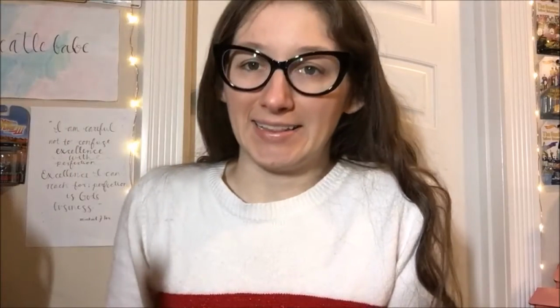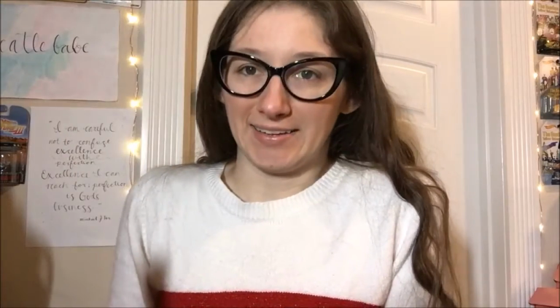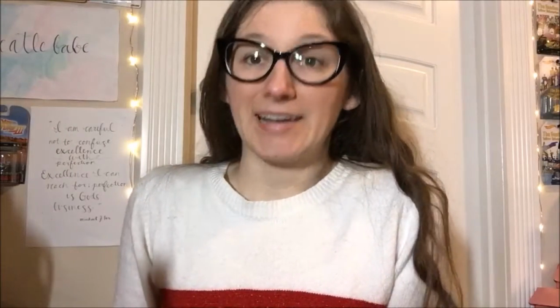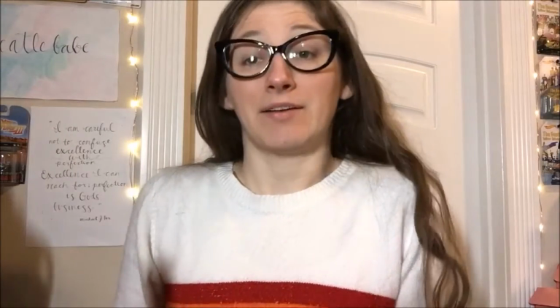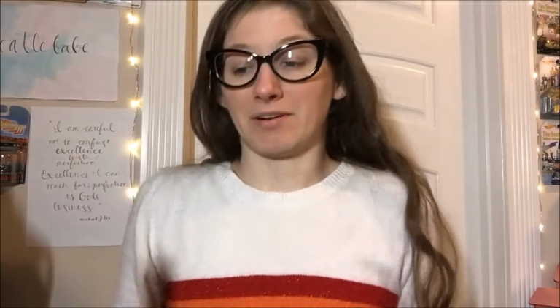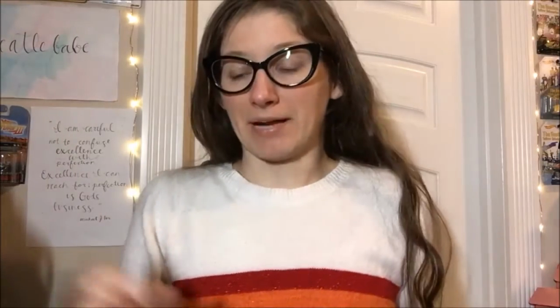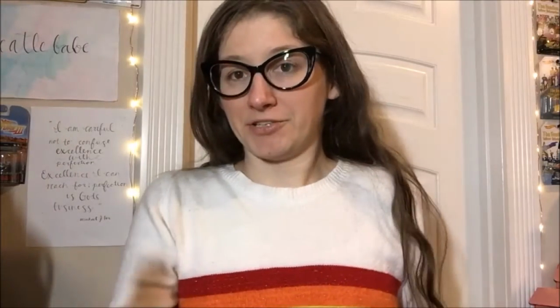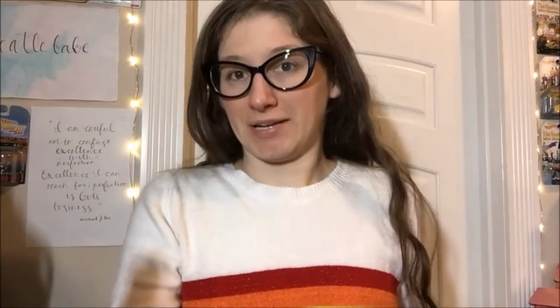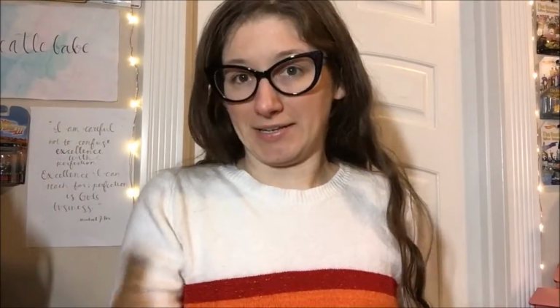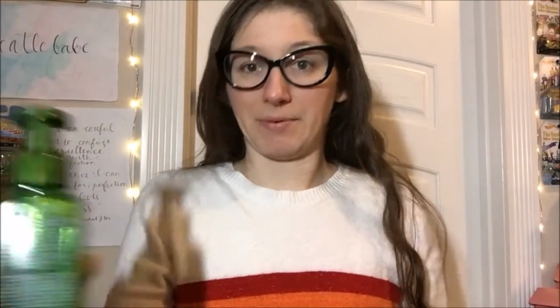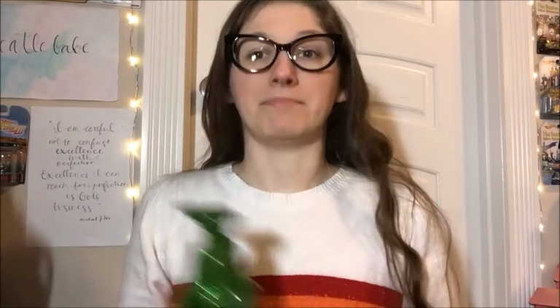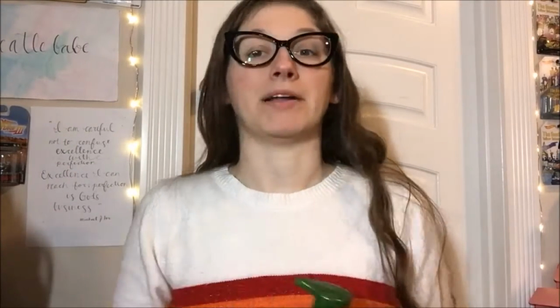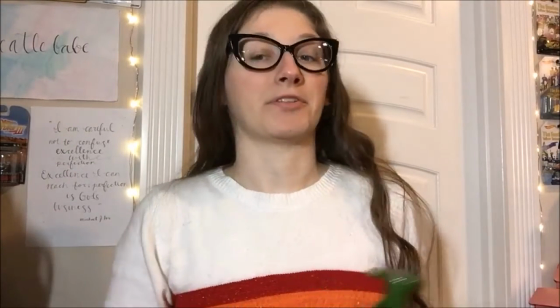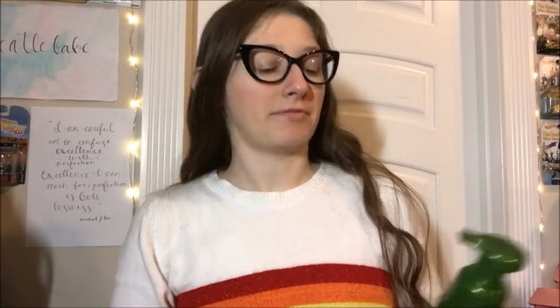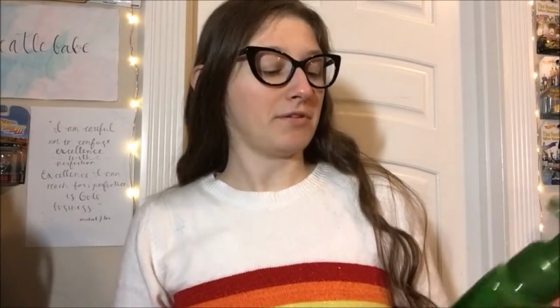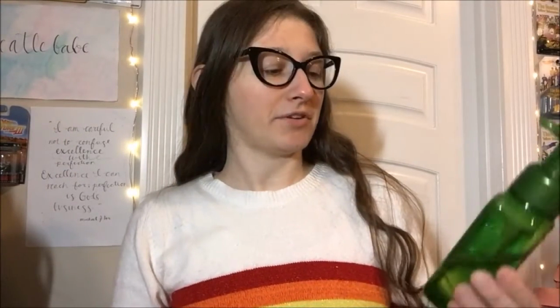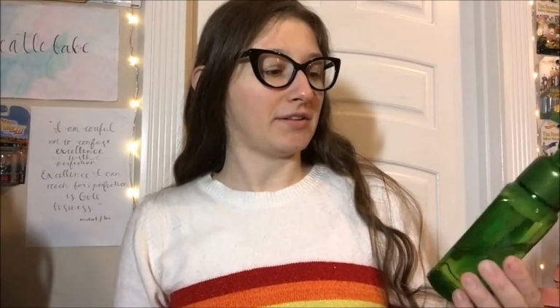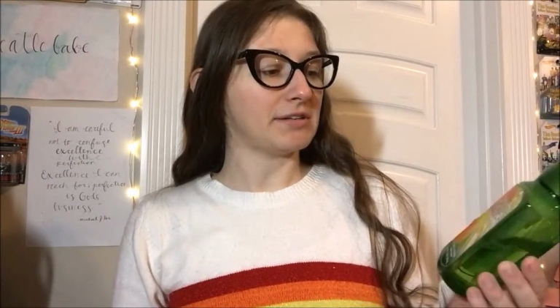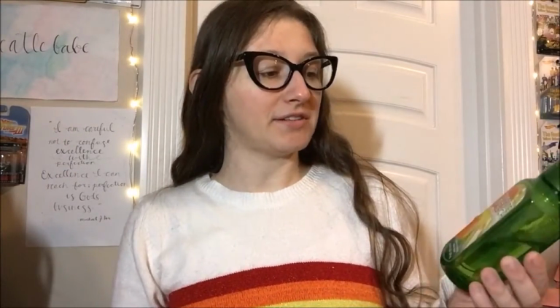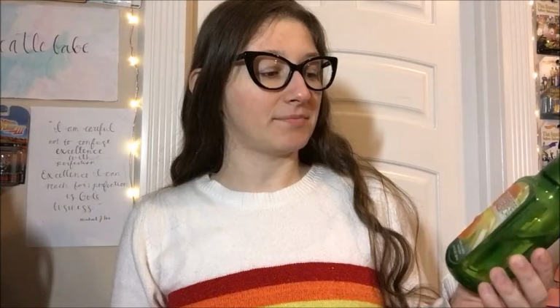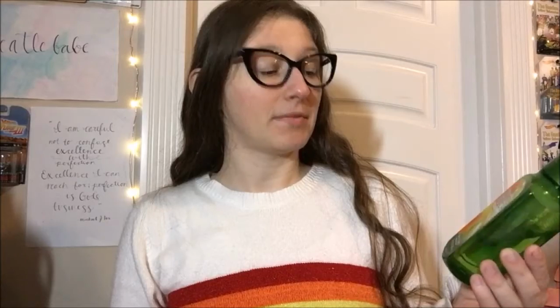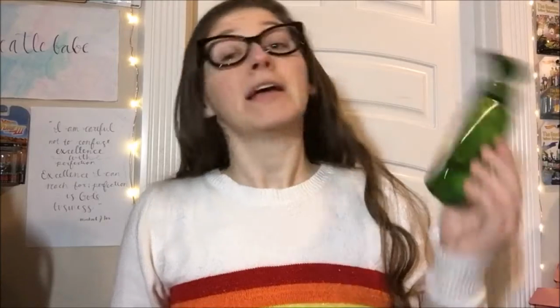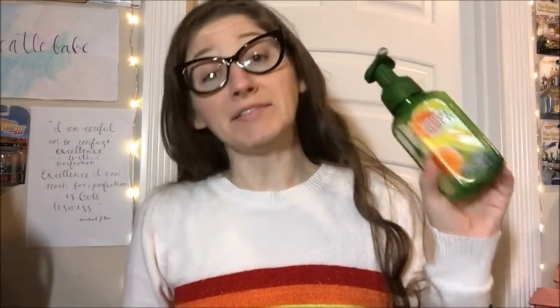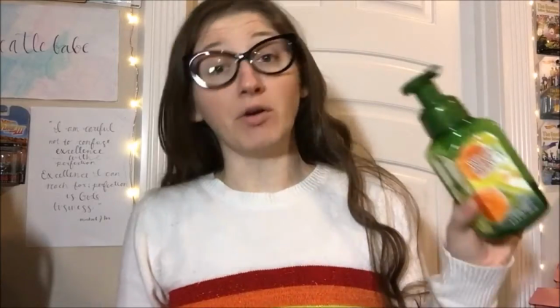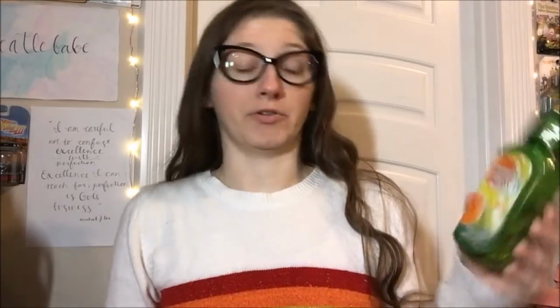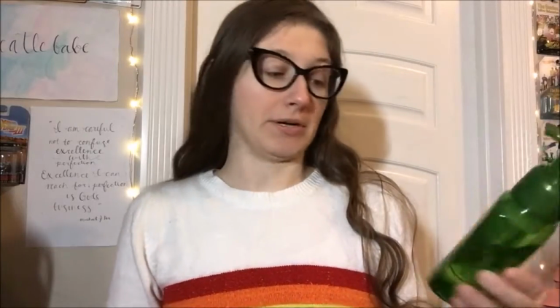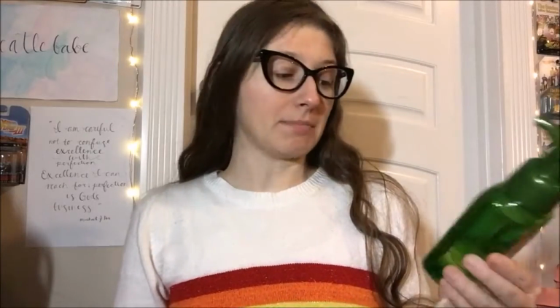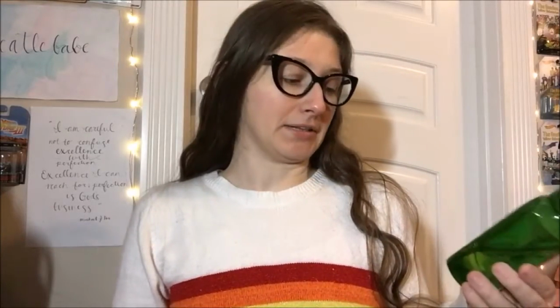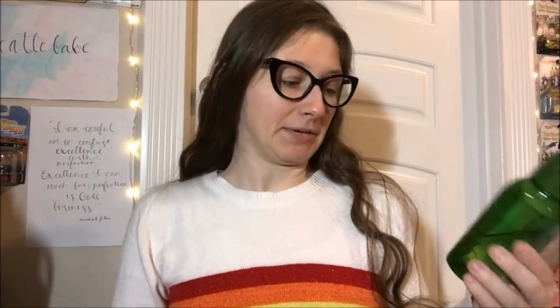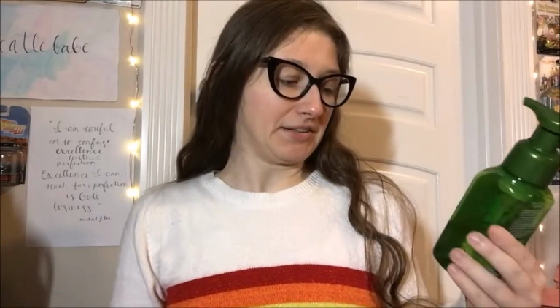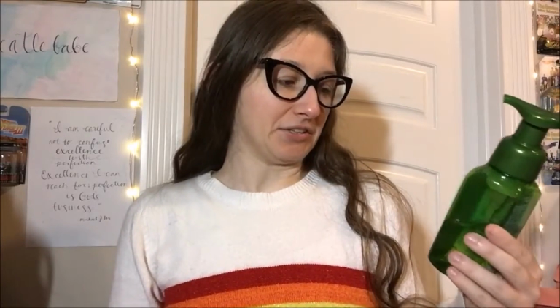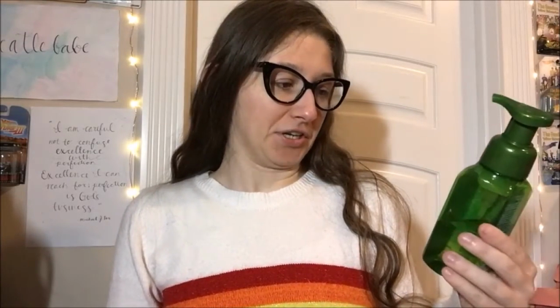Hello guys, and welcome back to another Bath and Body Works review. So this one is an older one admittedly, but it's still good.